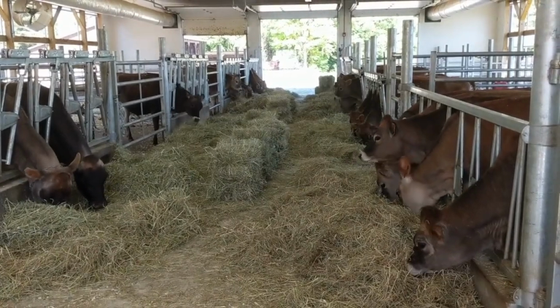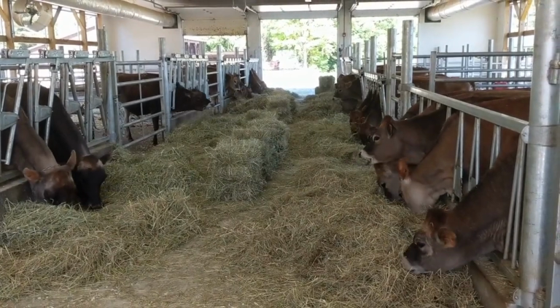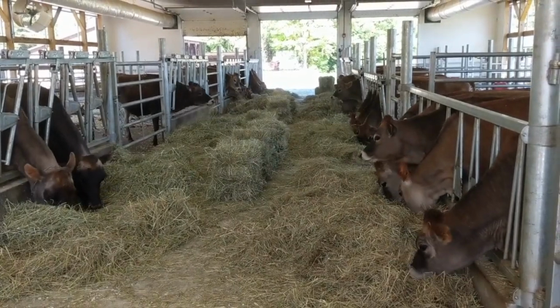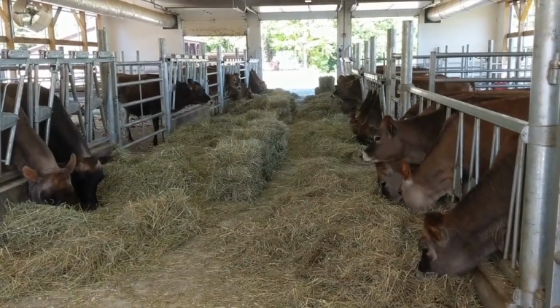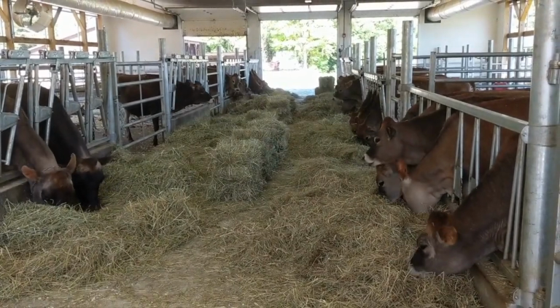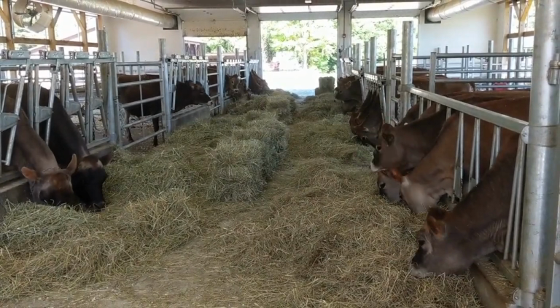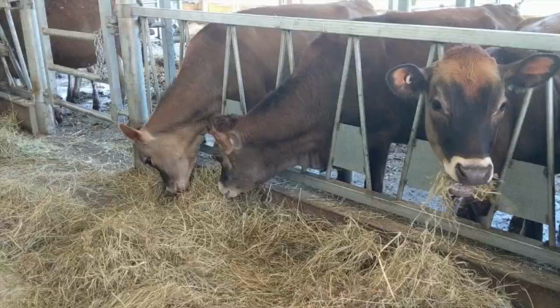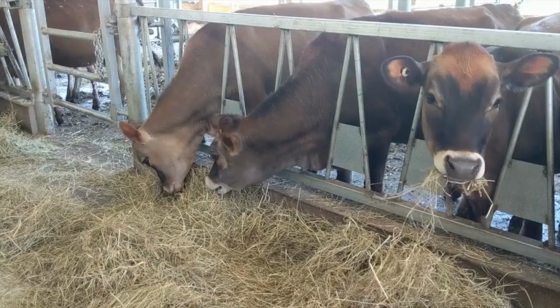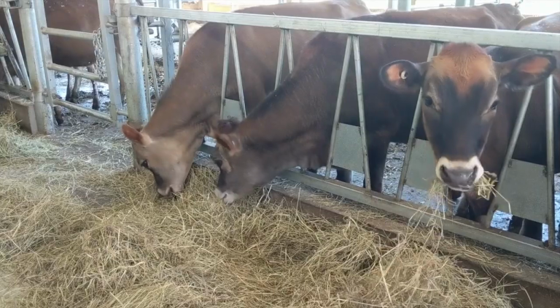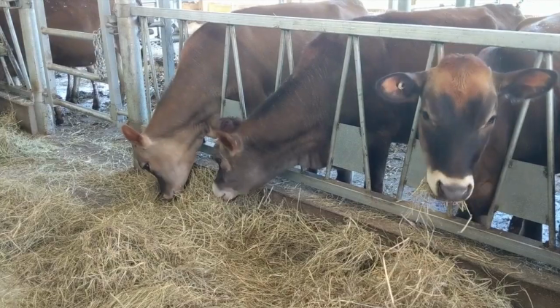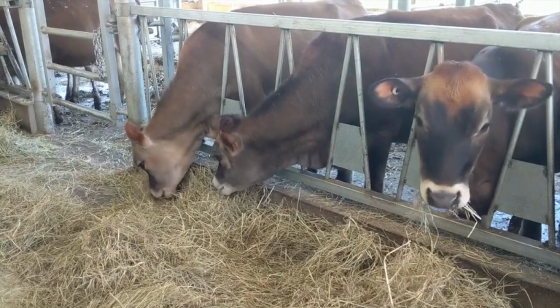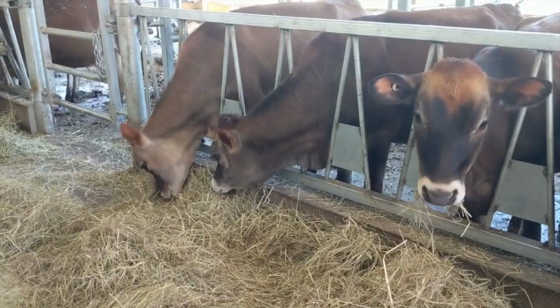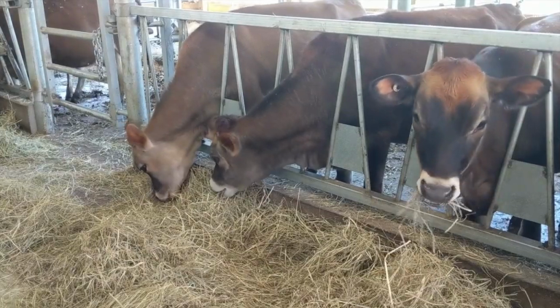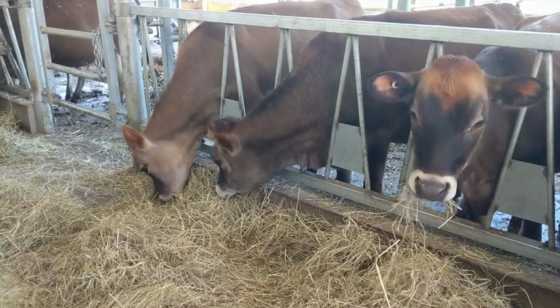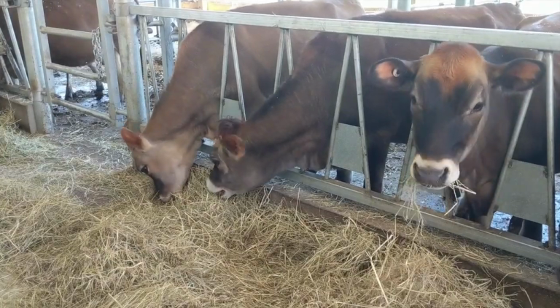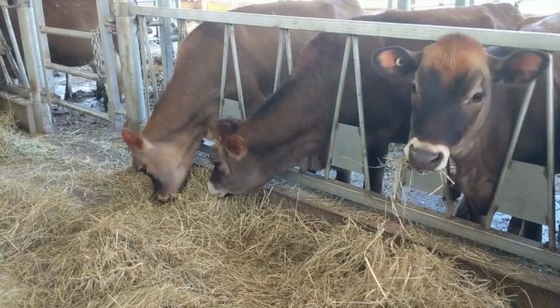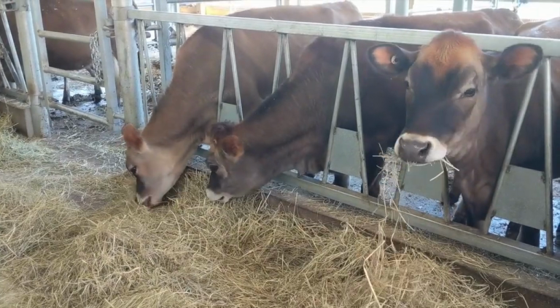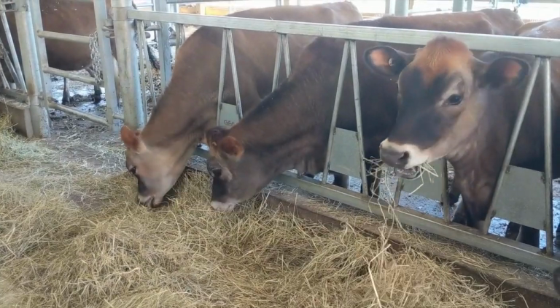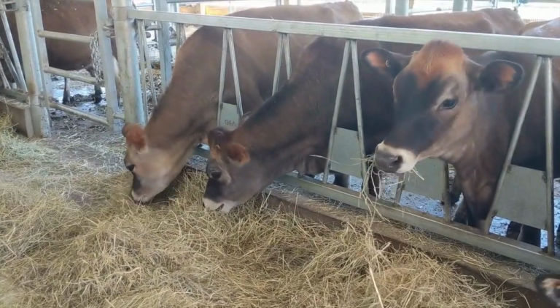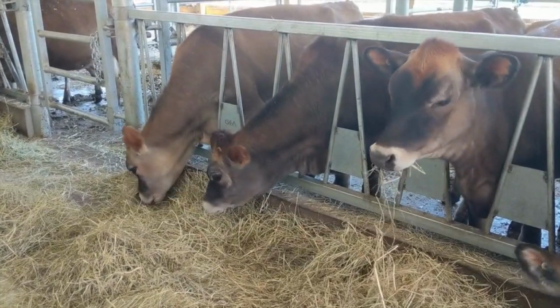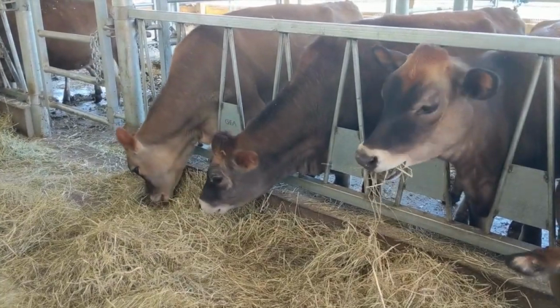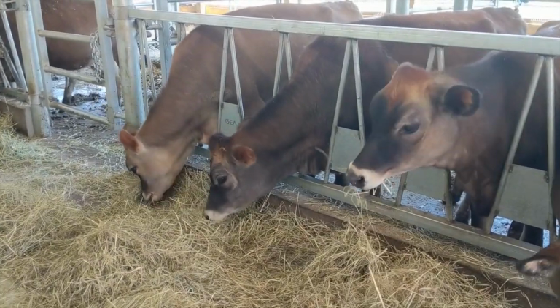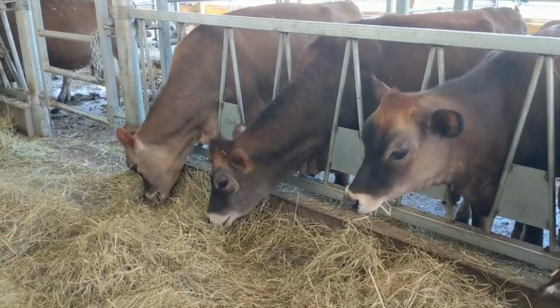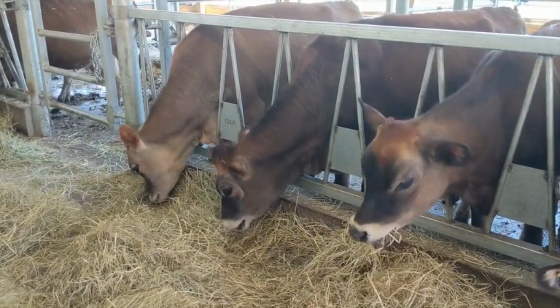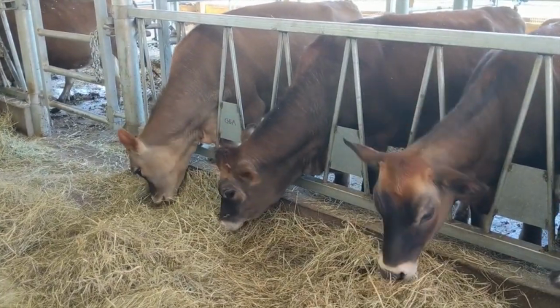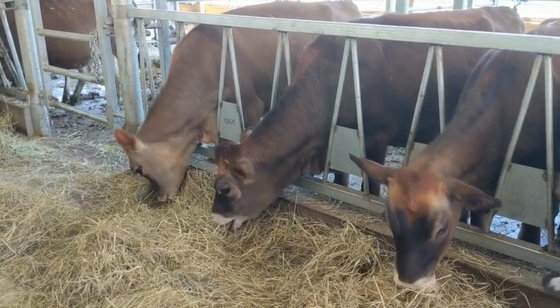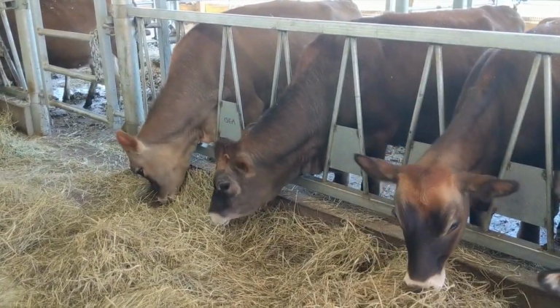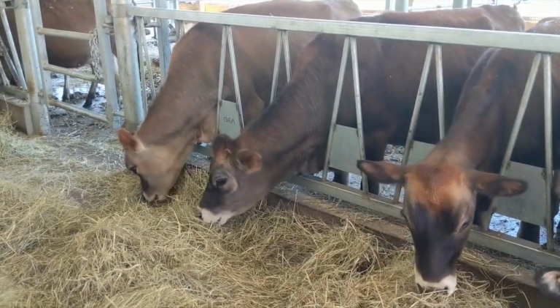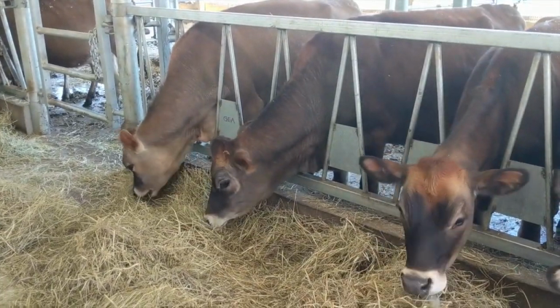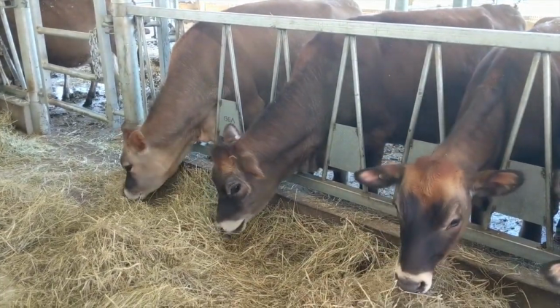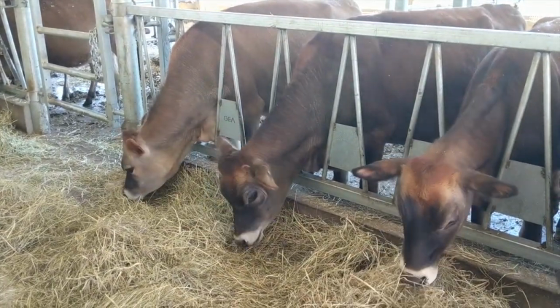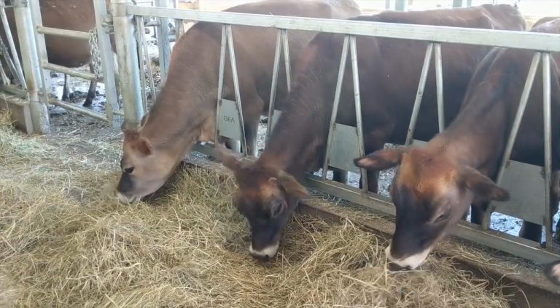The body heat of the heifers keeps the barn really nice and warm, right around 45 degrees, even though there's no heating in the building.